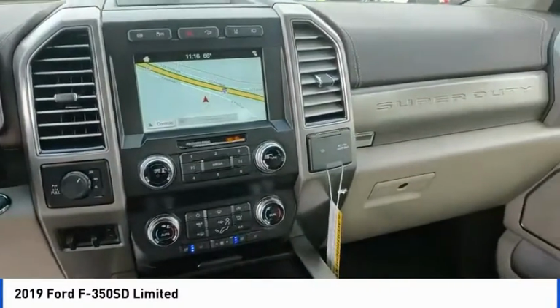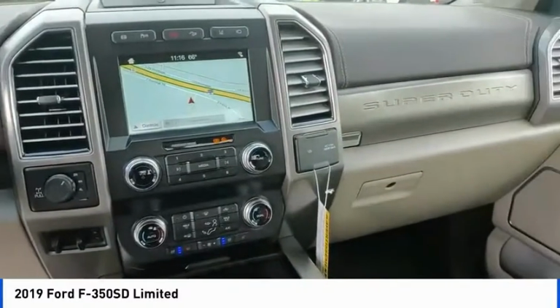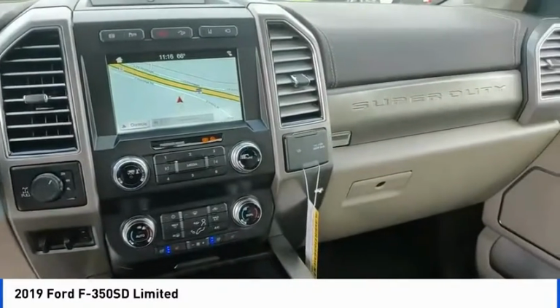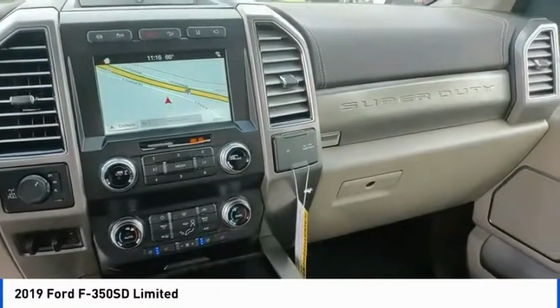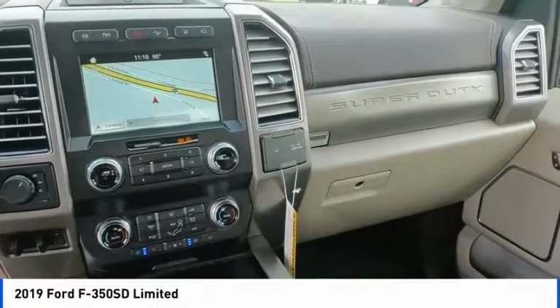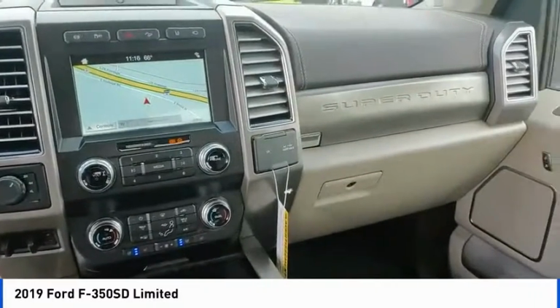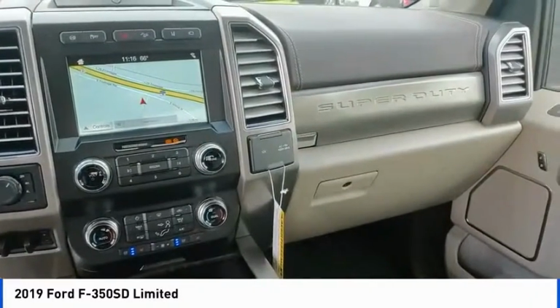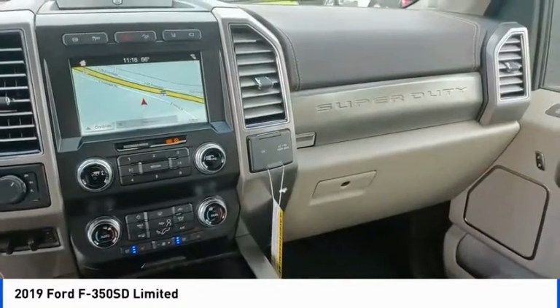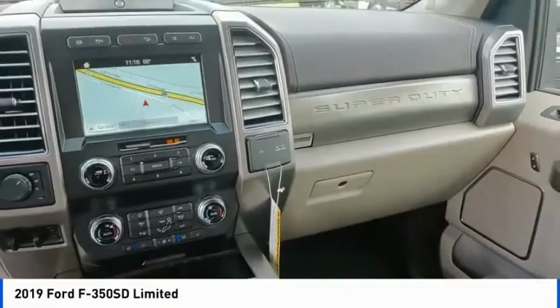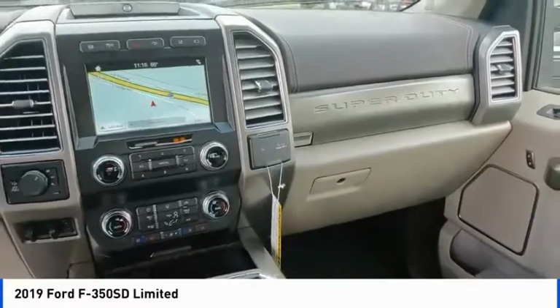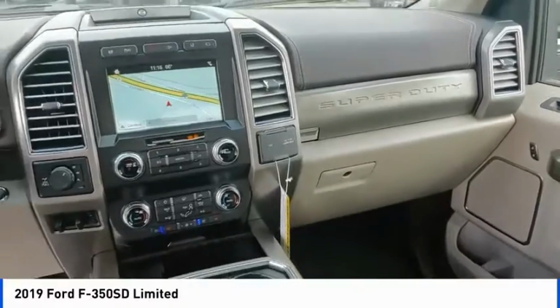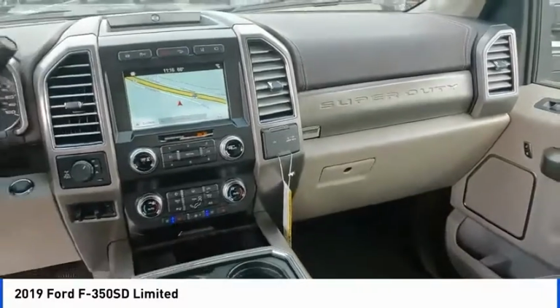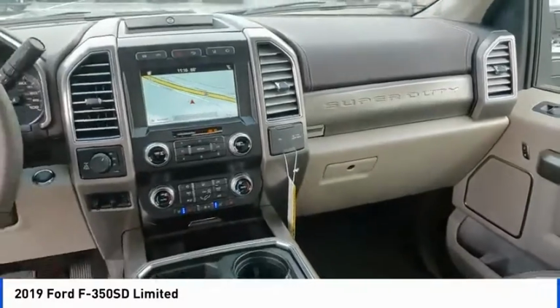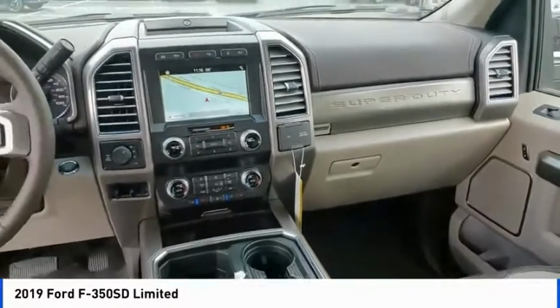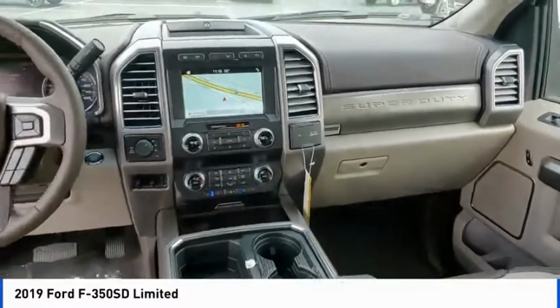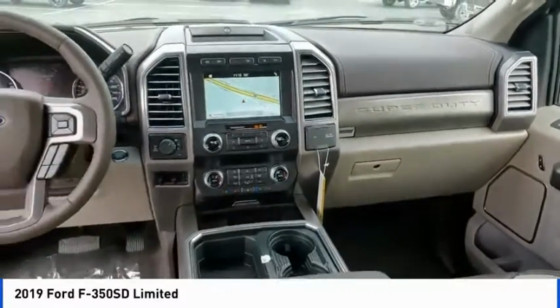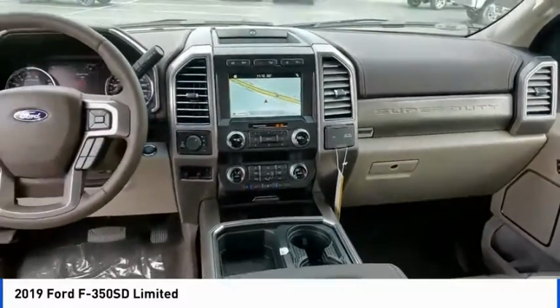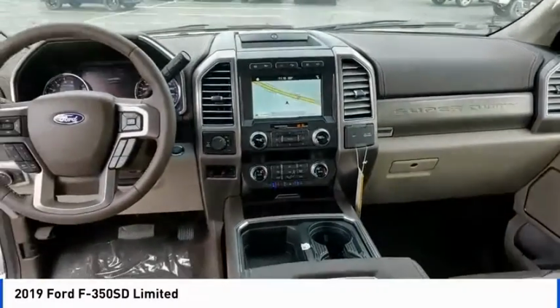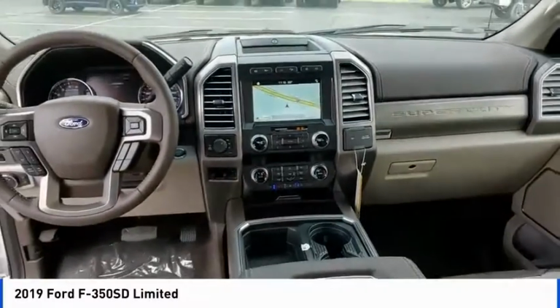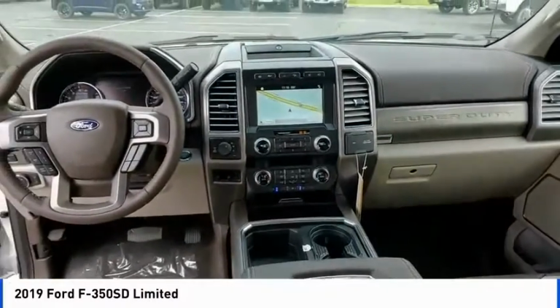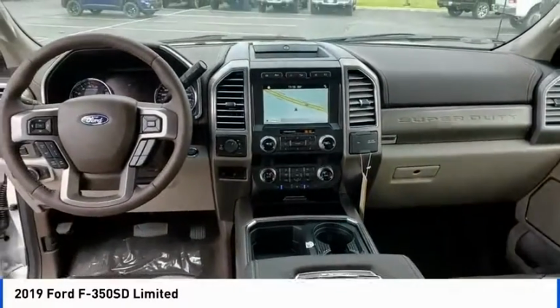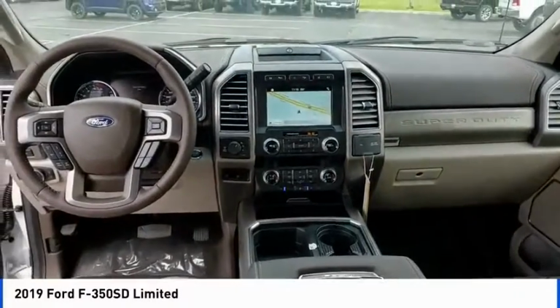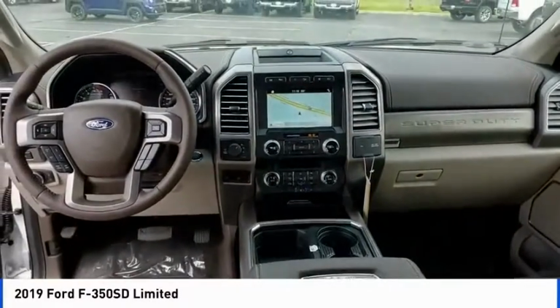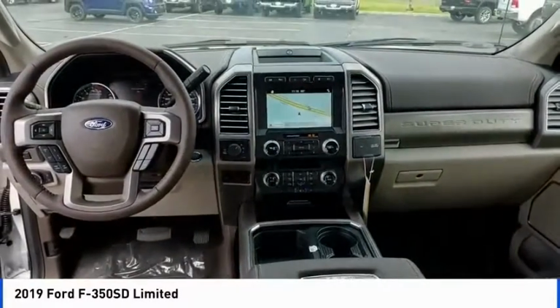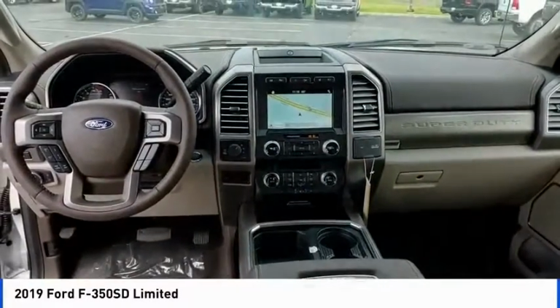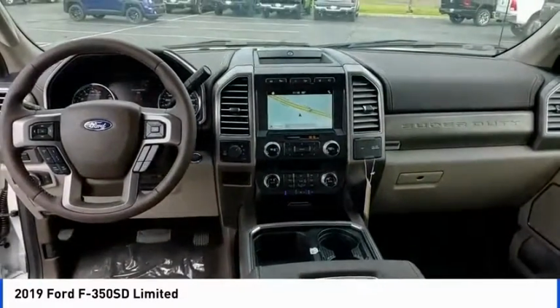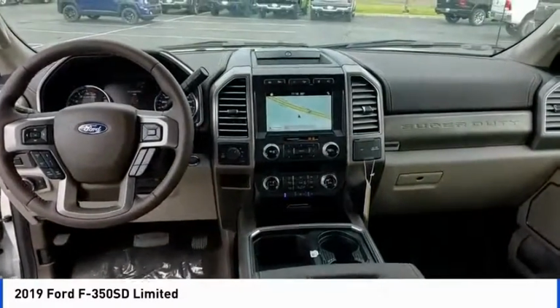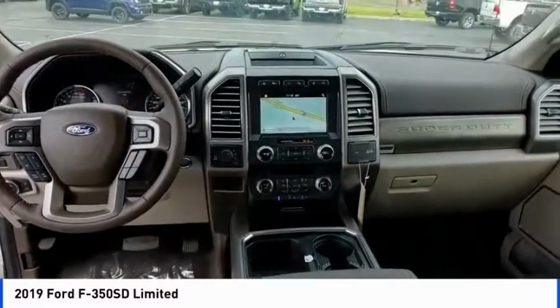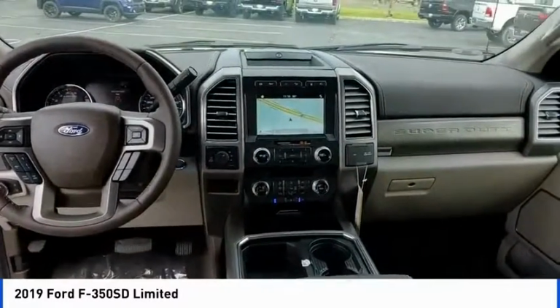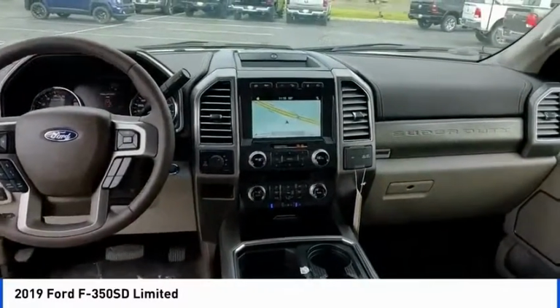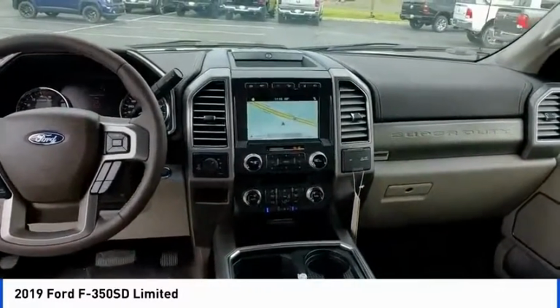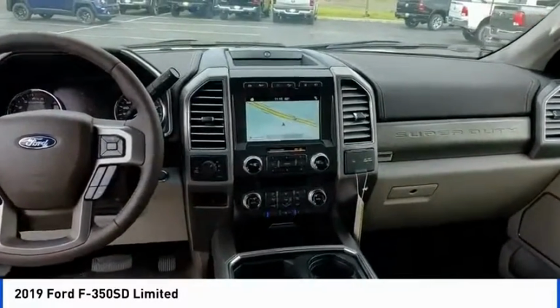Remote keyless entry, rear step bumper, fog lights, speed control, engine block heater.